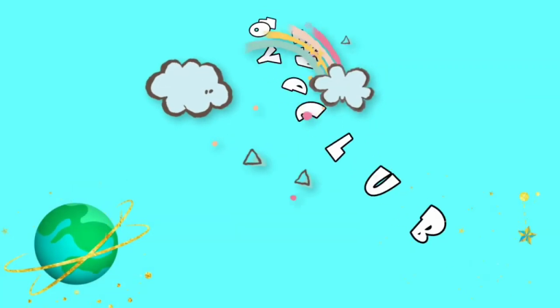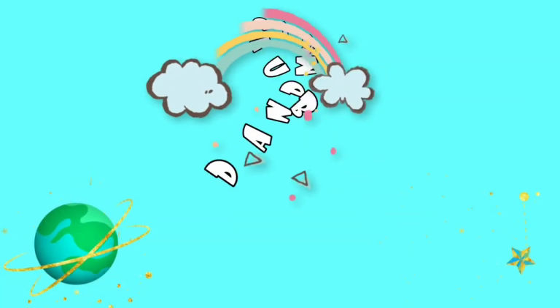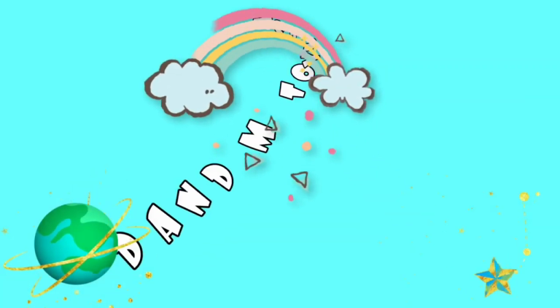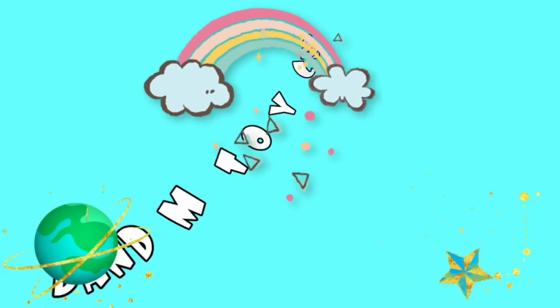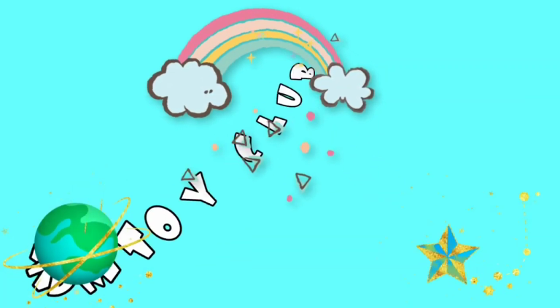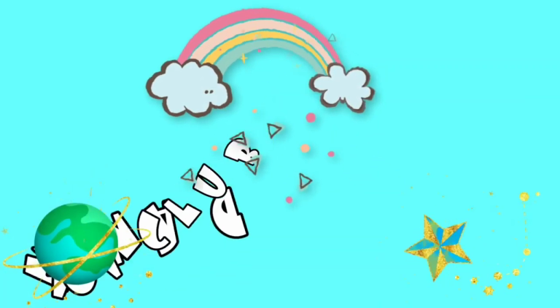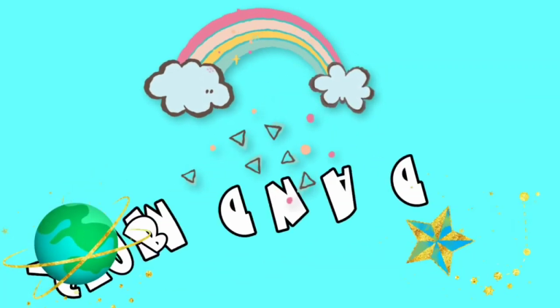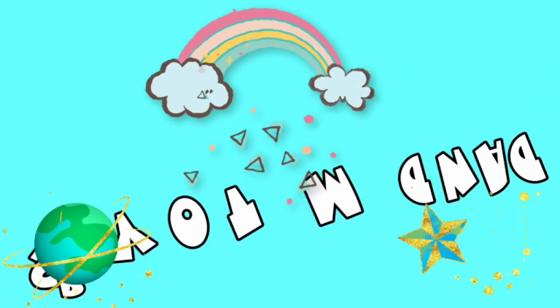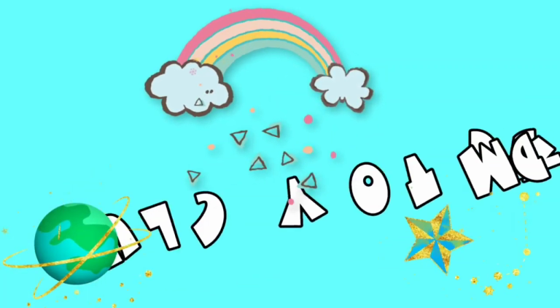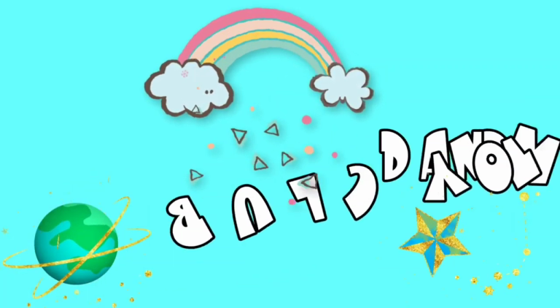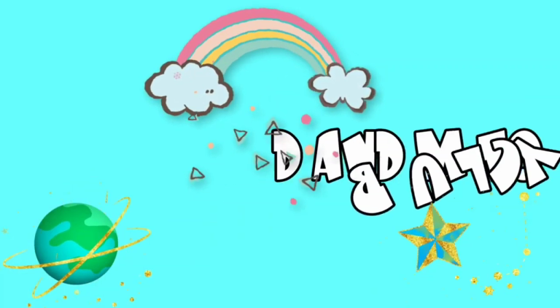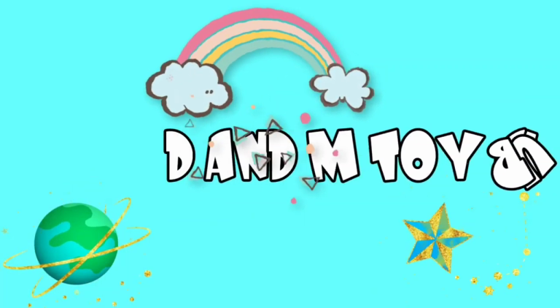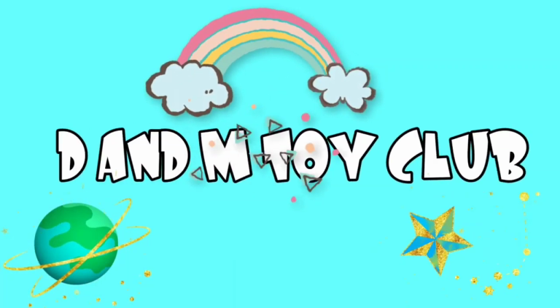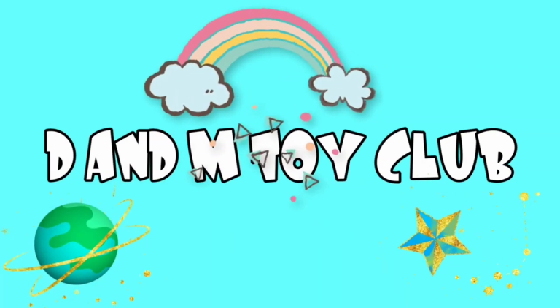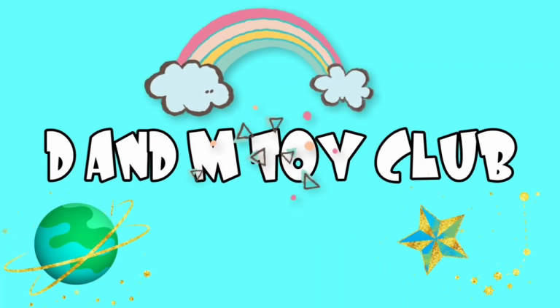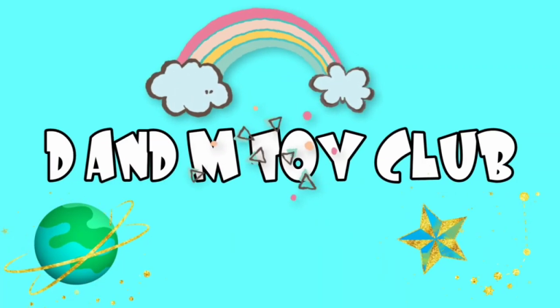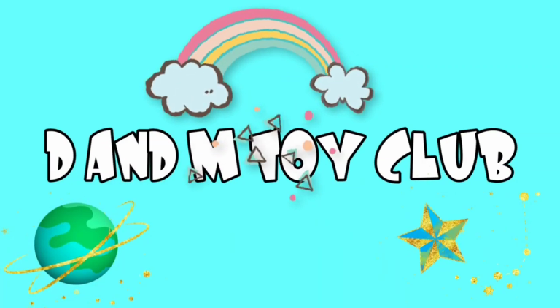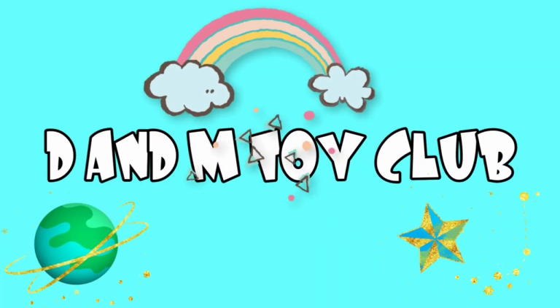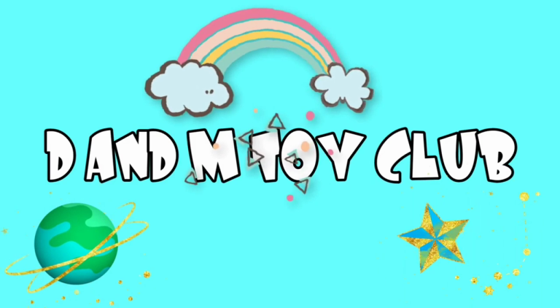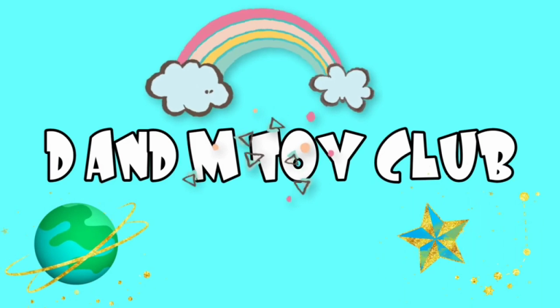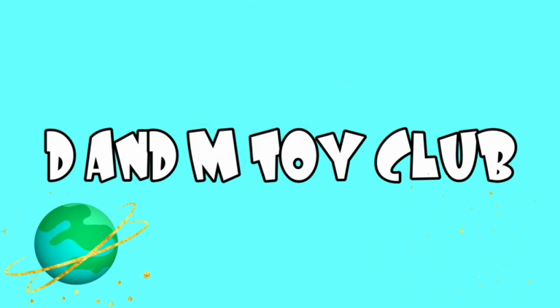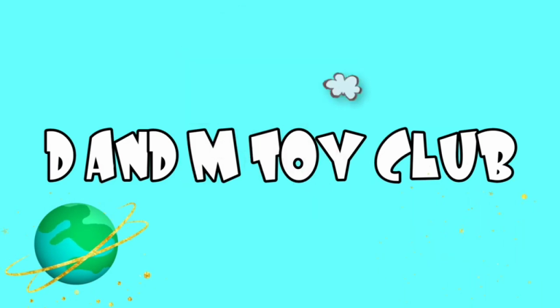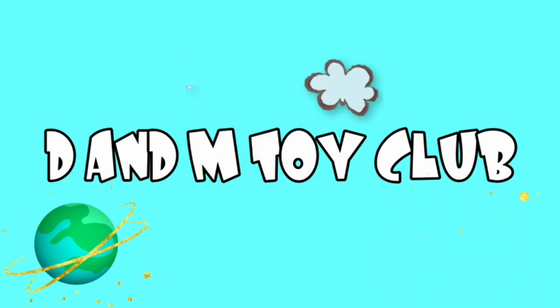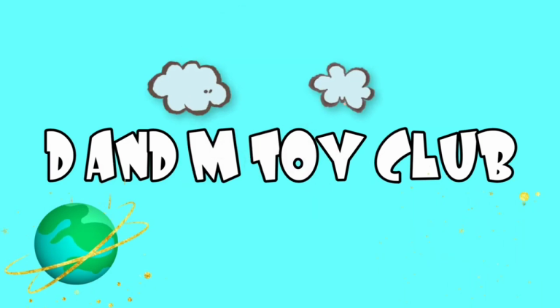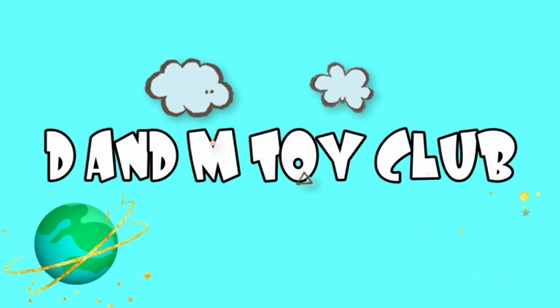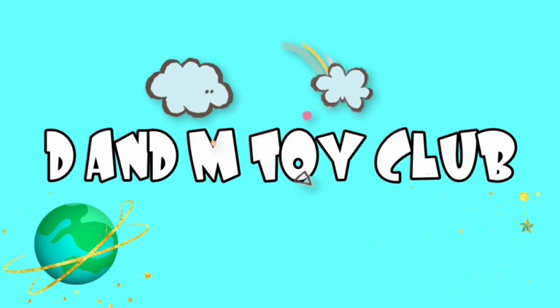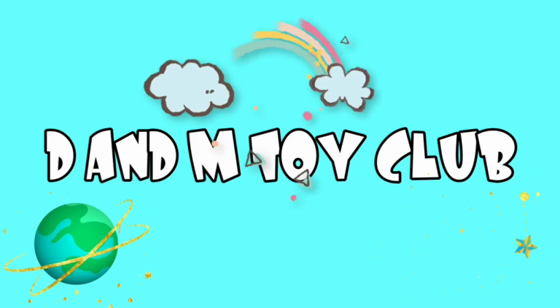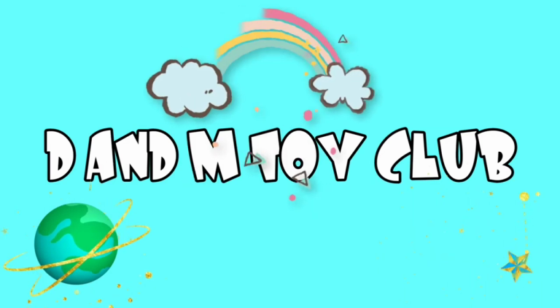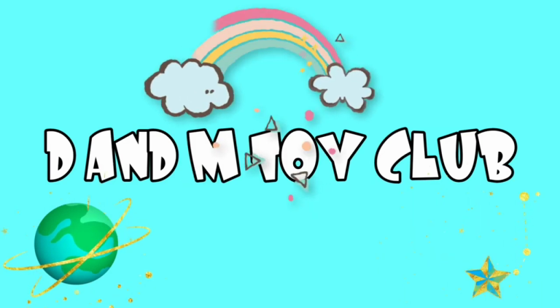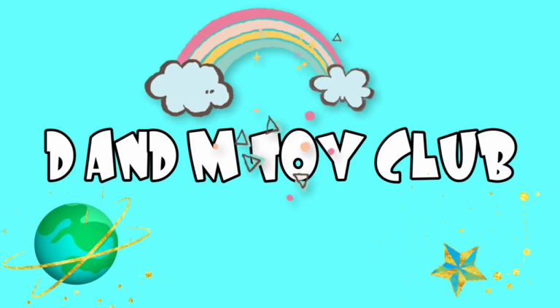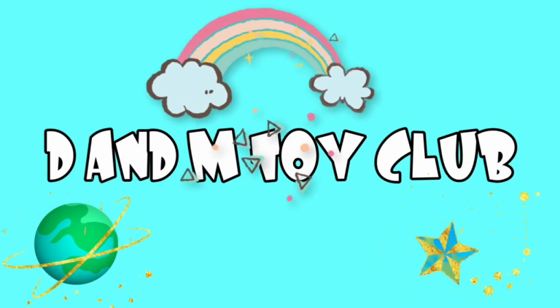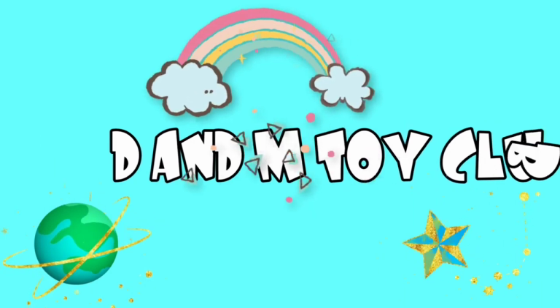Hey guys, it is time for the D&M Toy Club! Let's go!